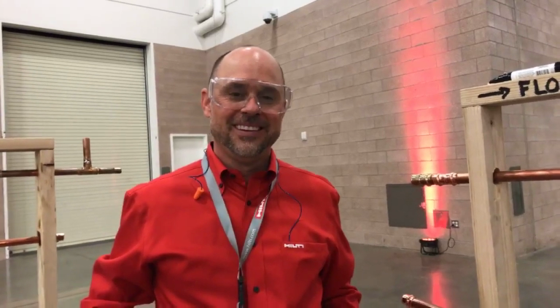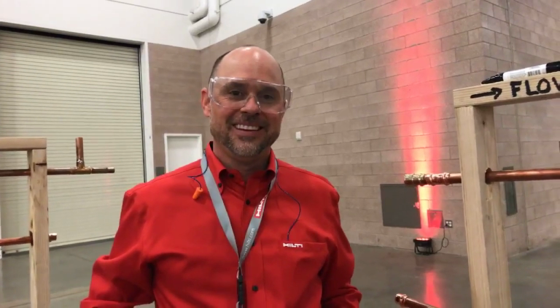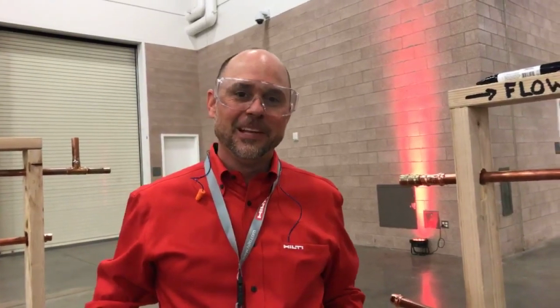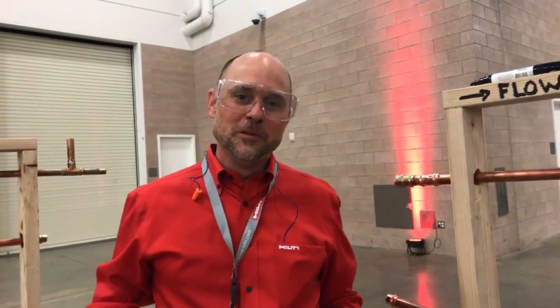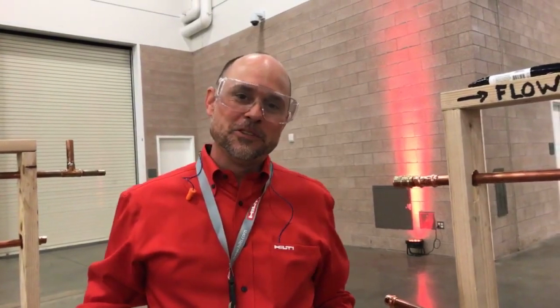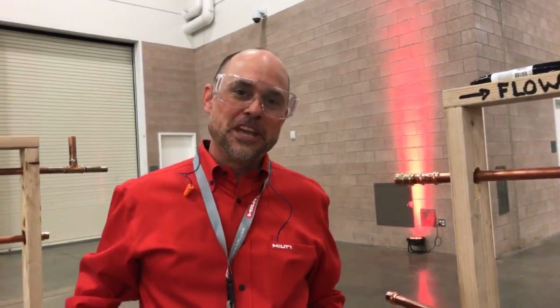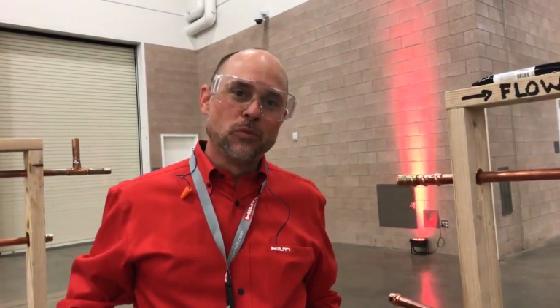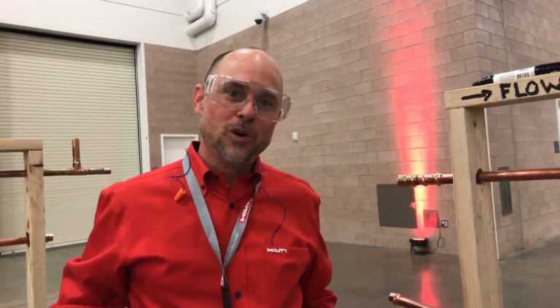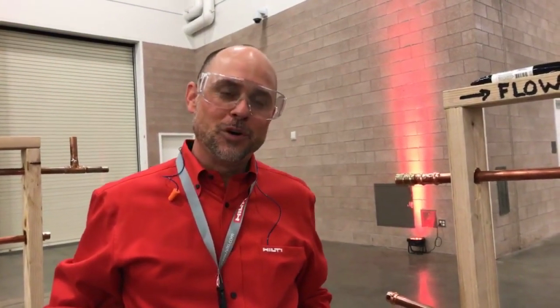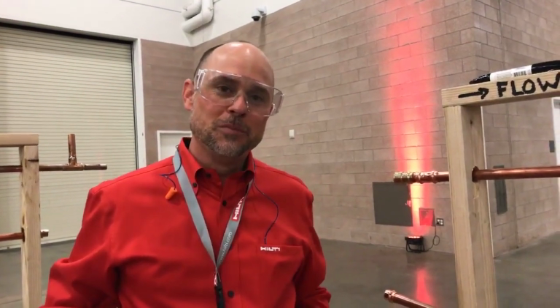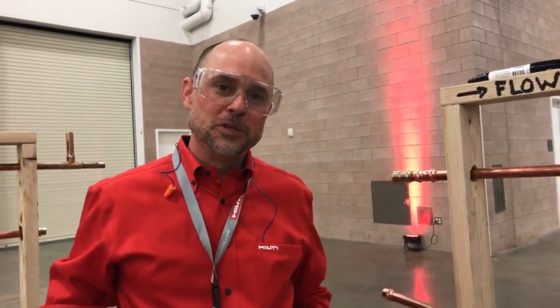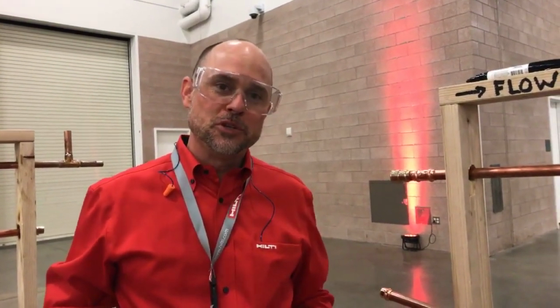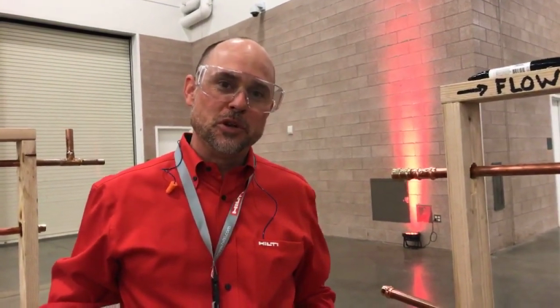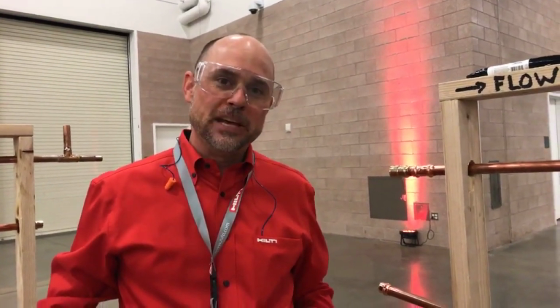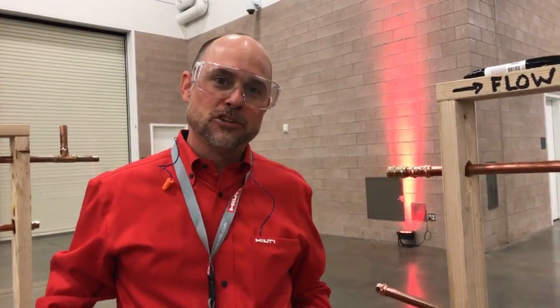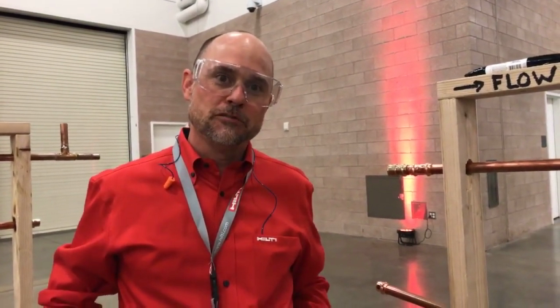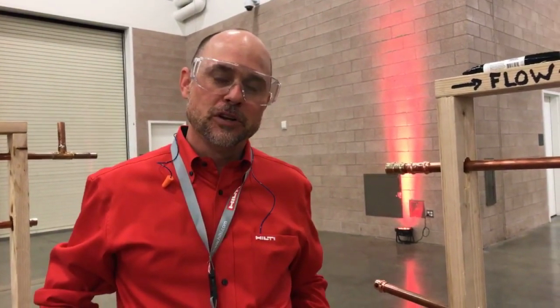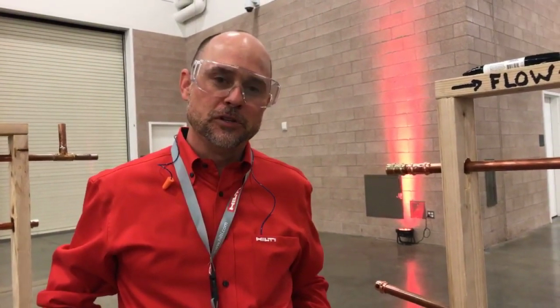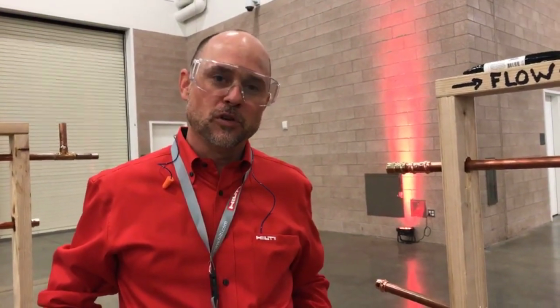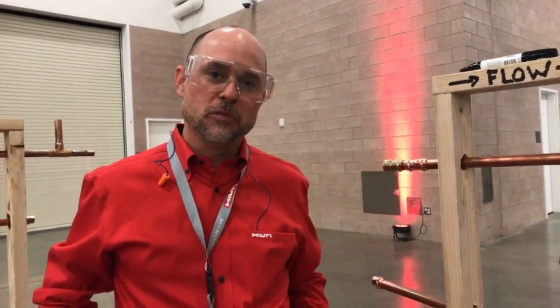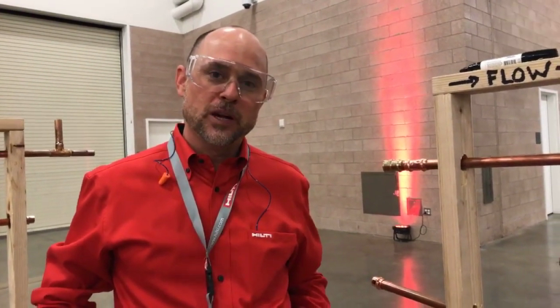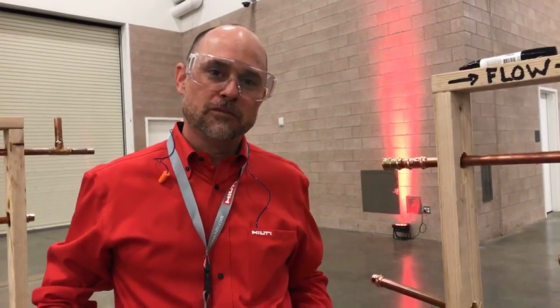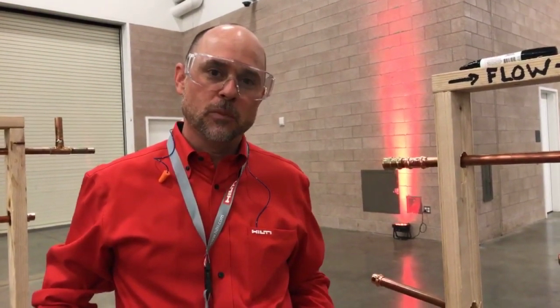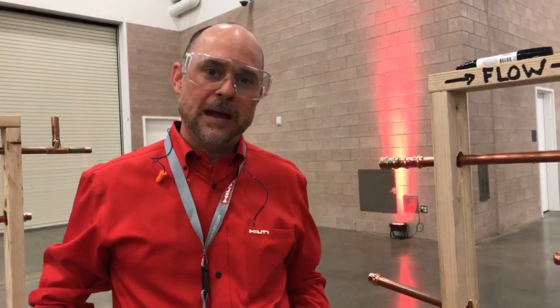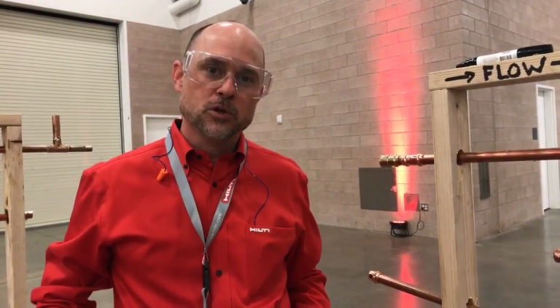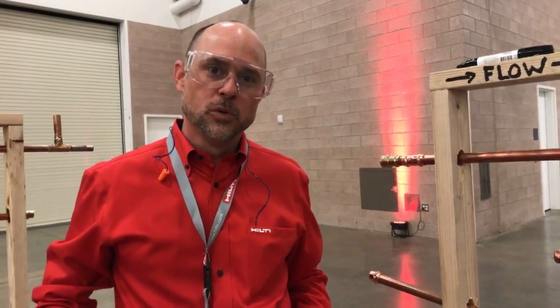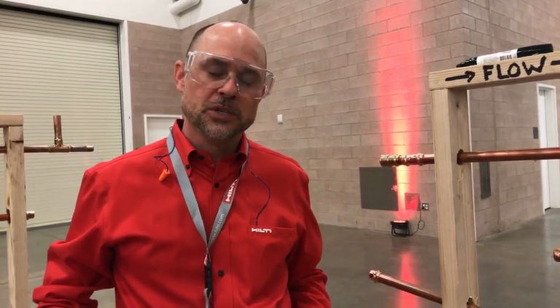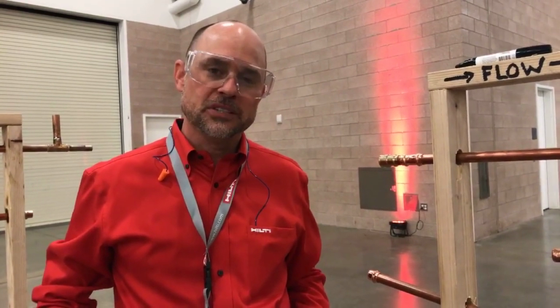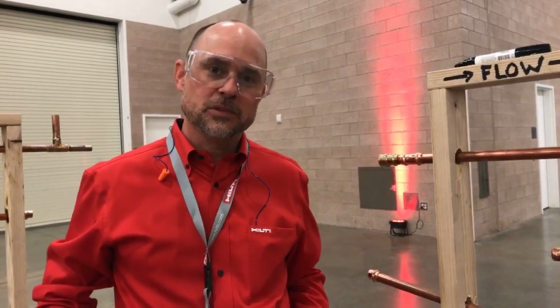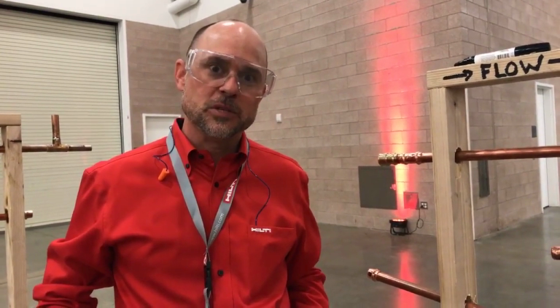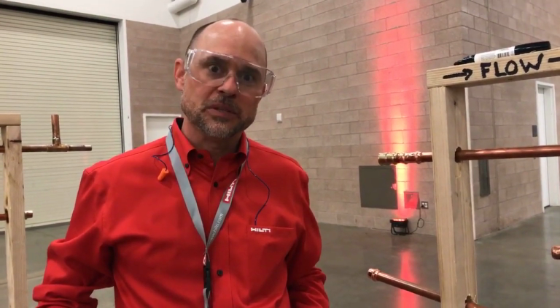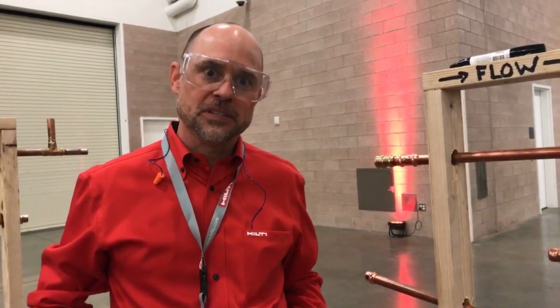Hello, this is David Walker, Business Unit Manager for Hilti North America for the power tools and accessories business.